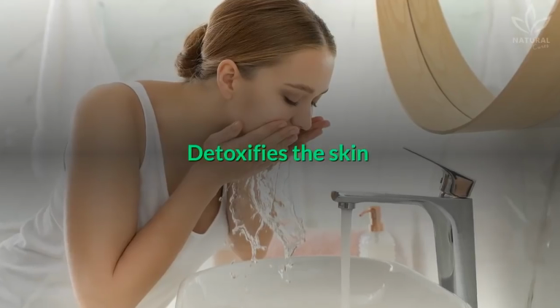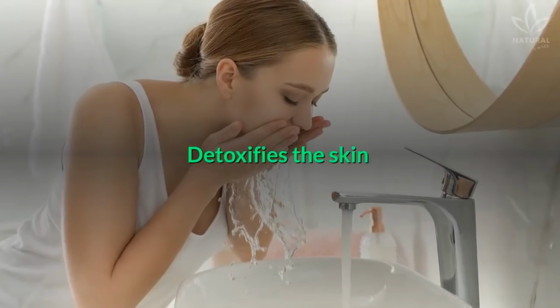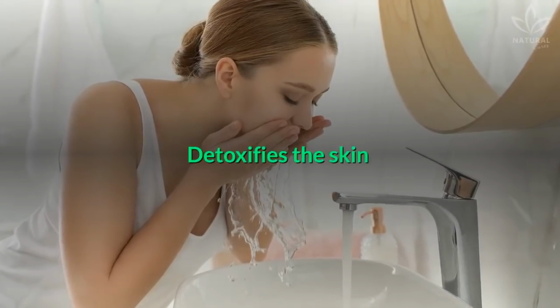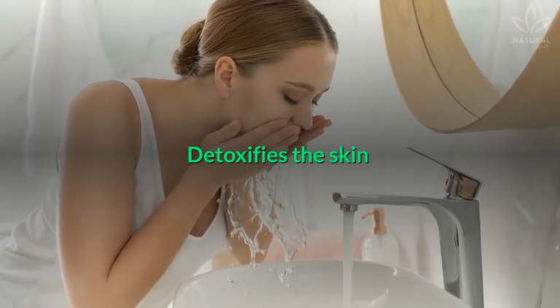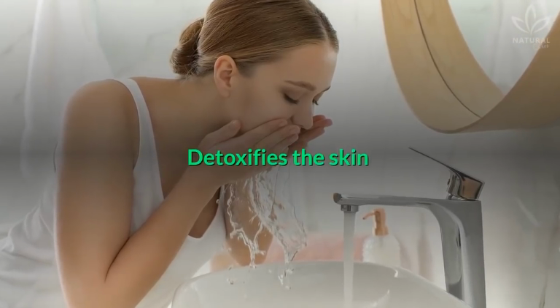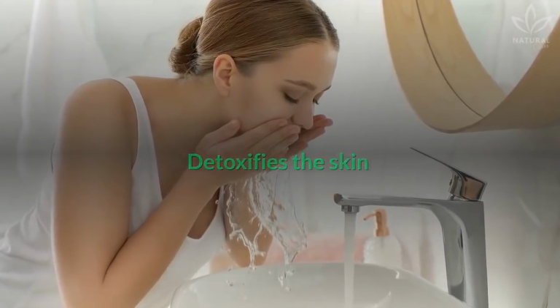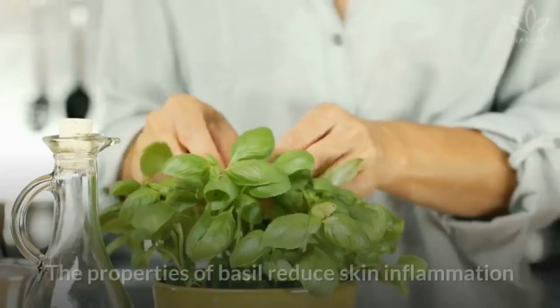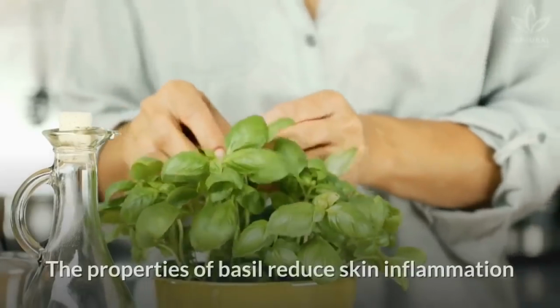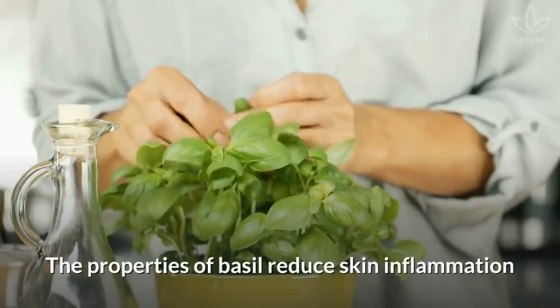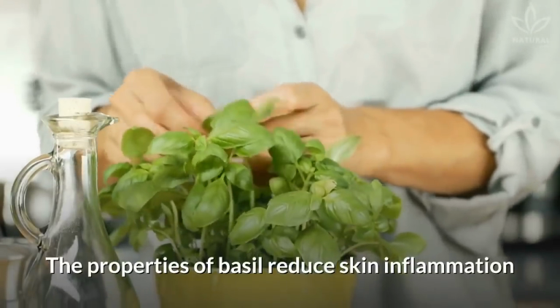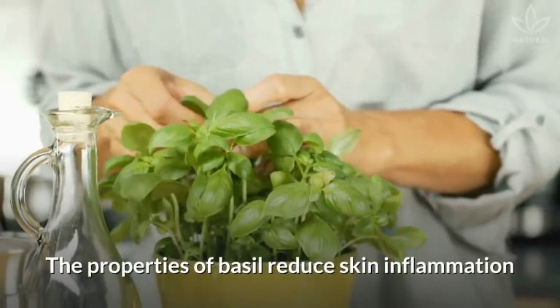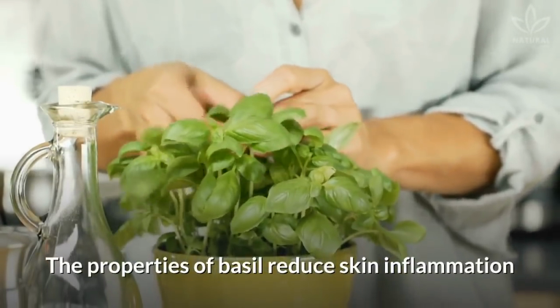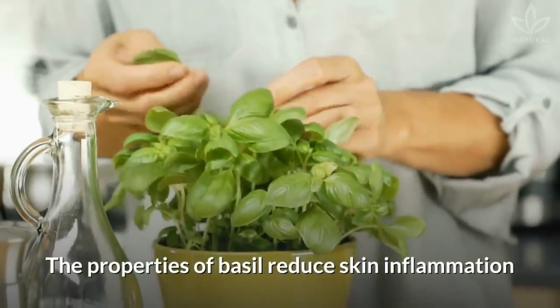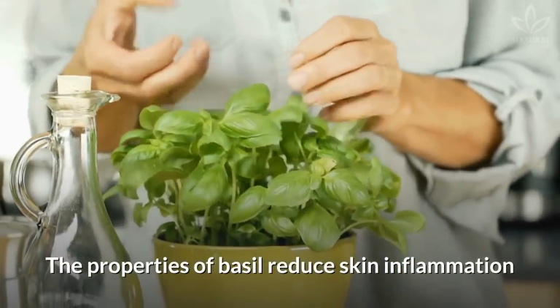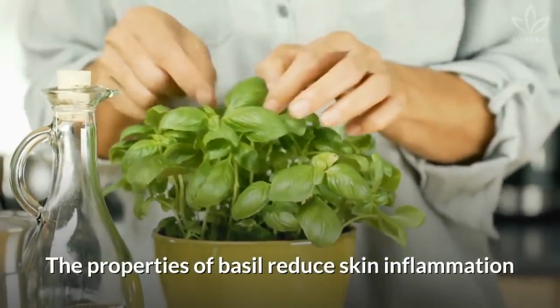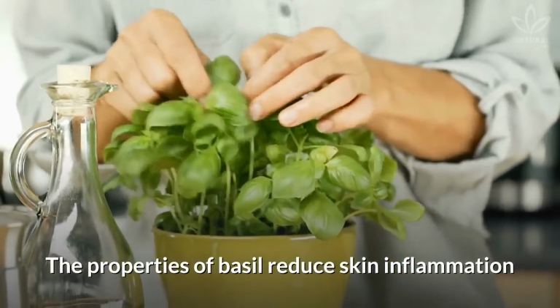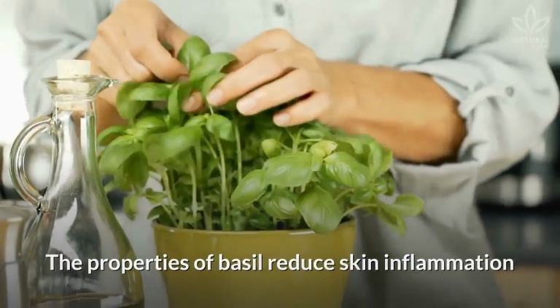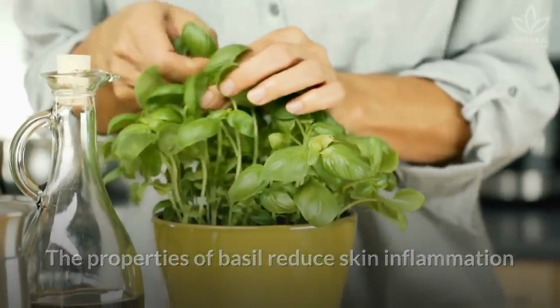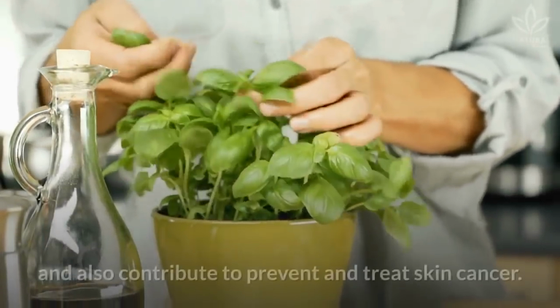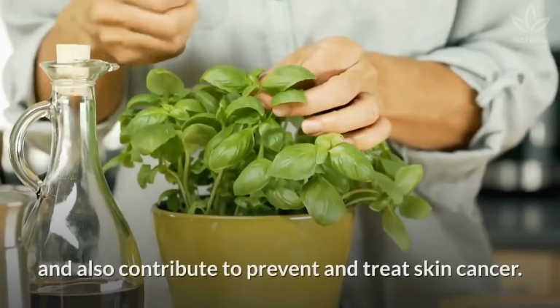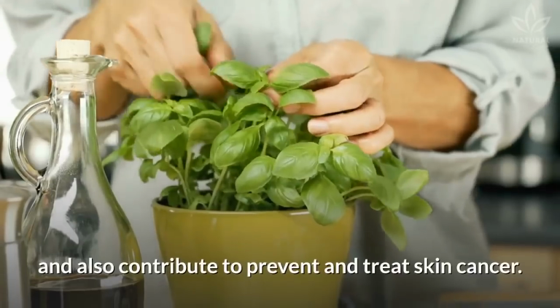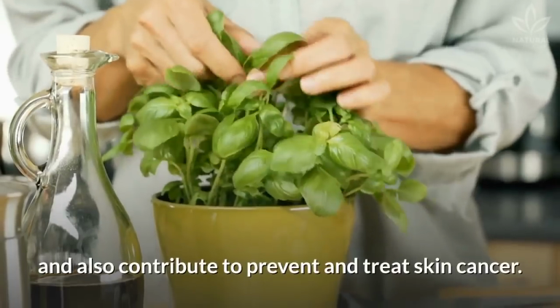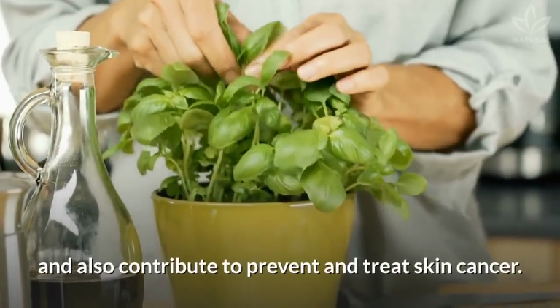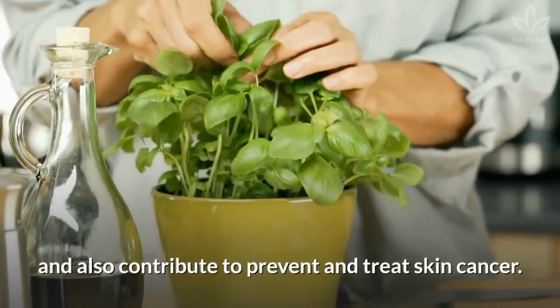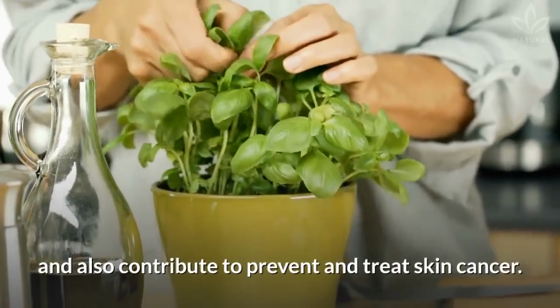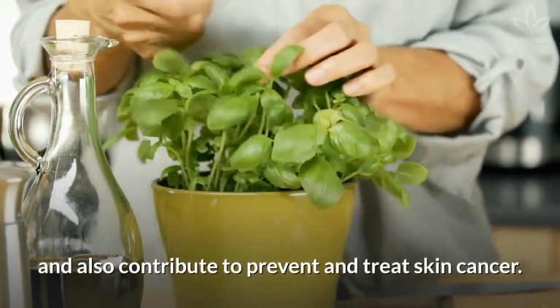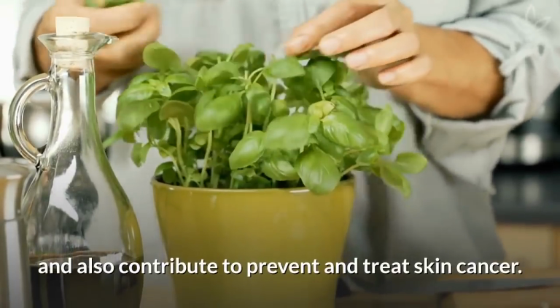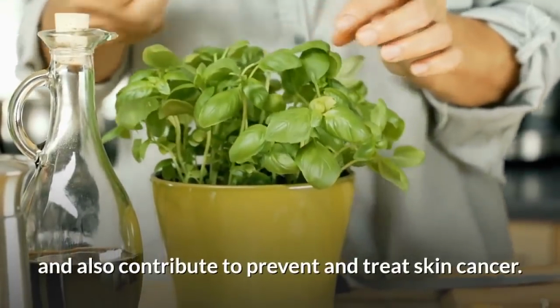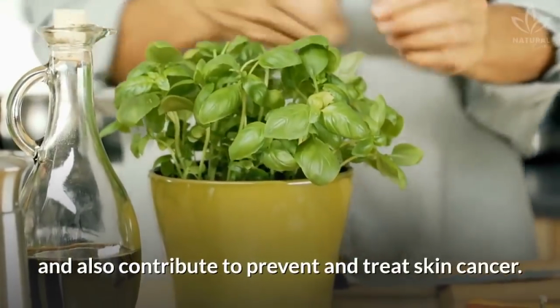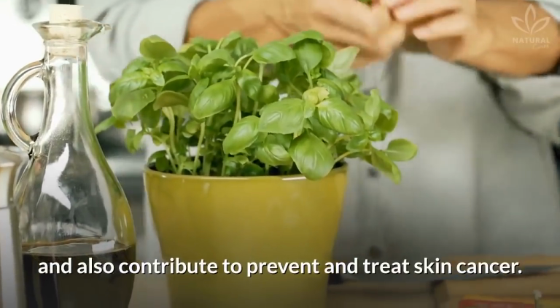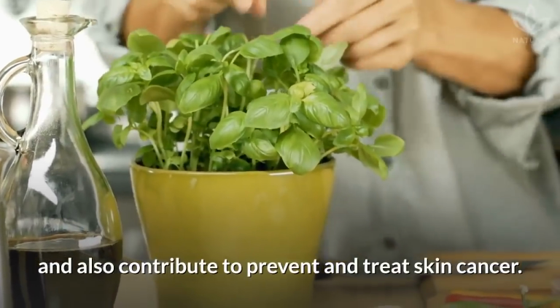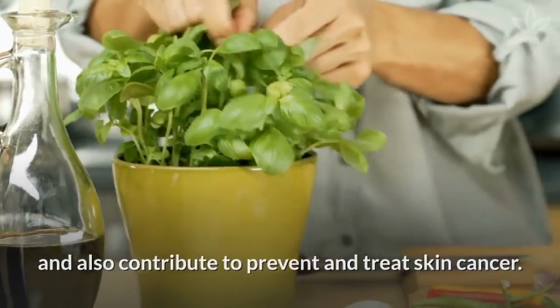Detoxifies the skin: the properties of basil reduce skin inflammation and also contribute to preventing and treating skin cancer.